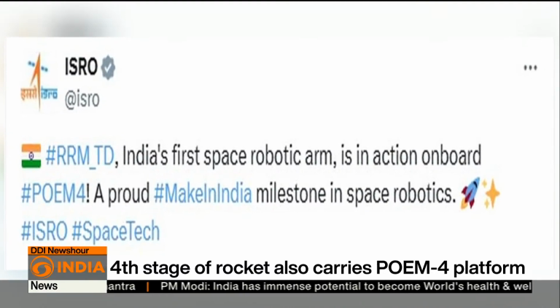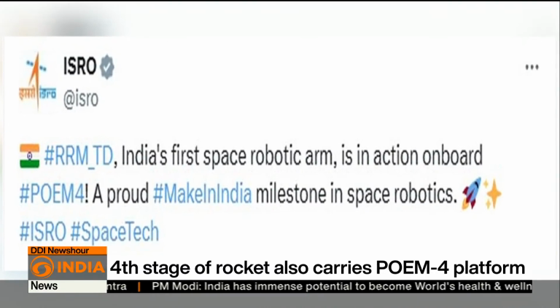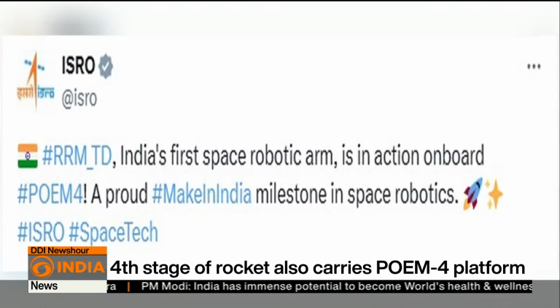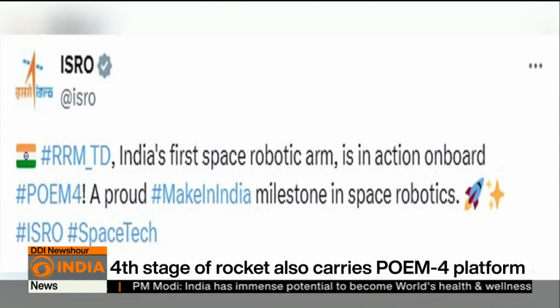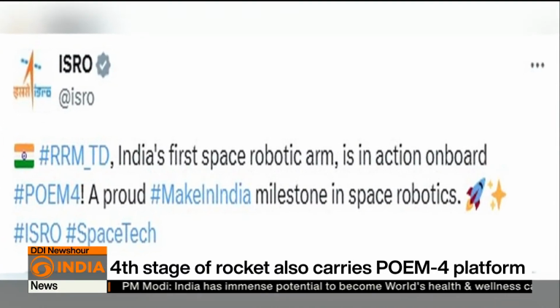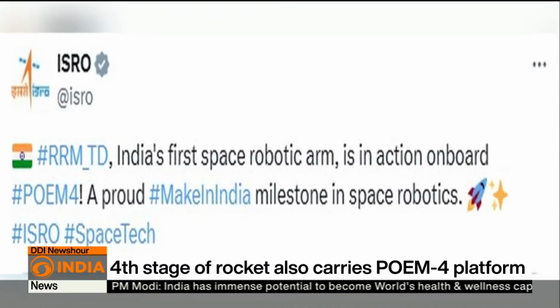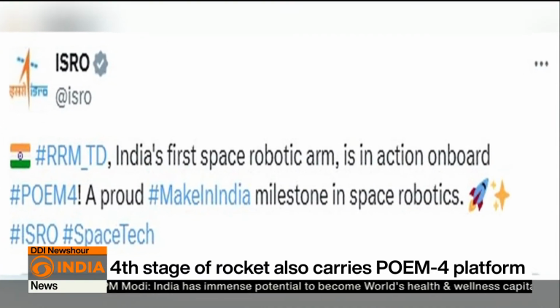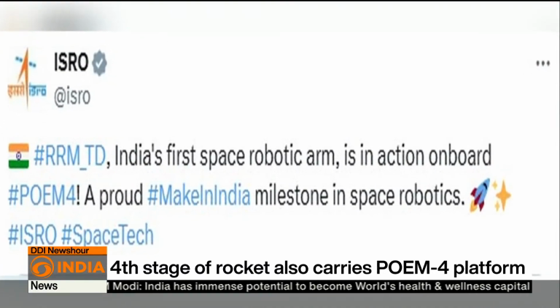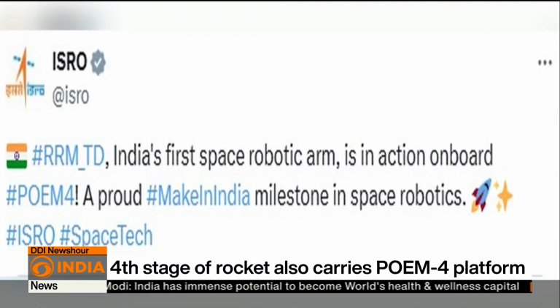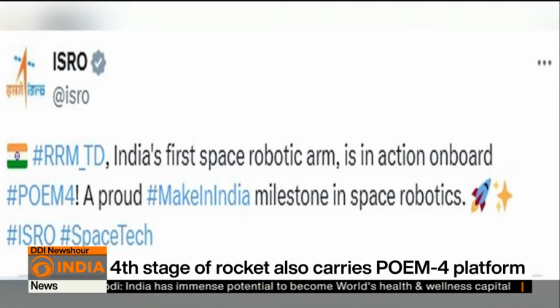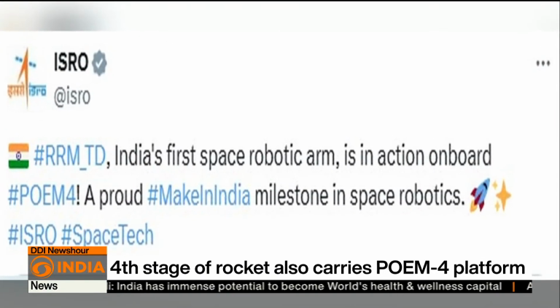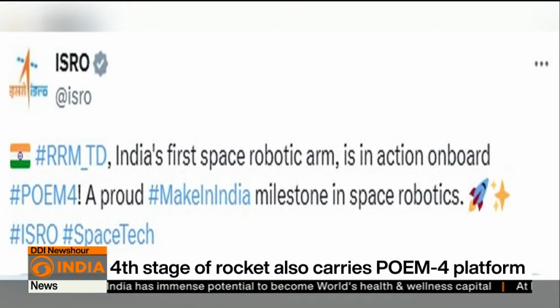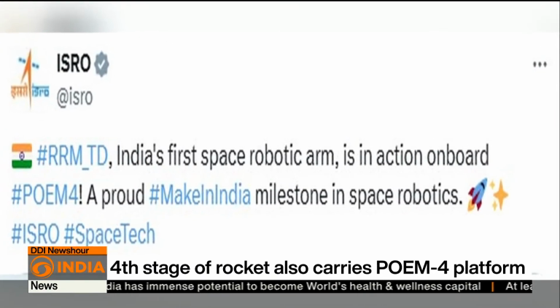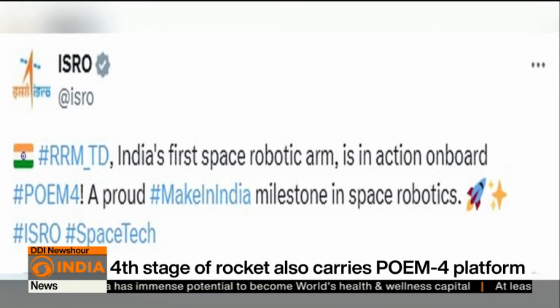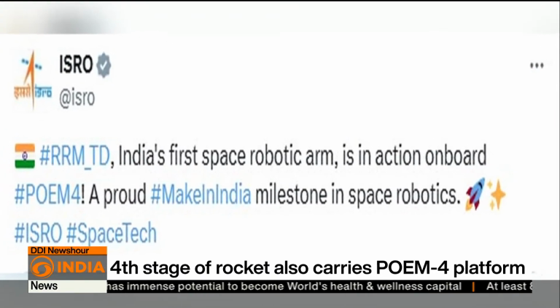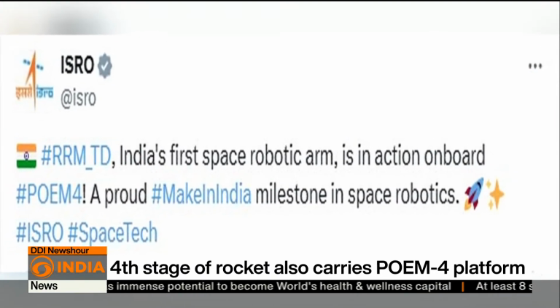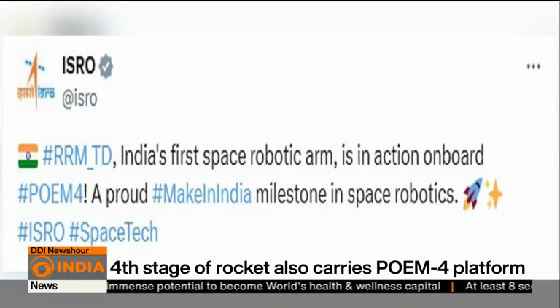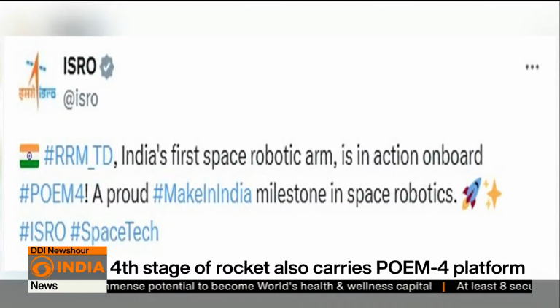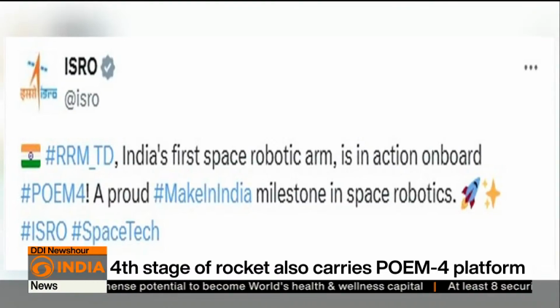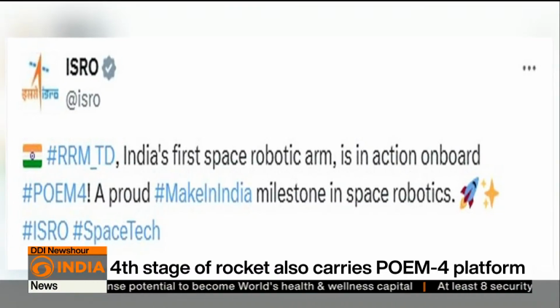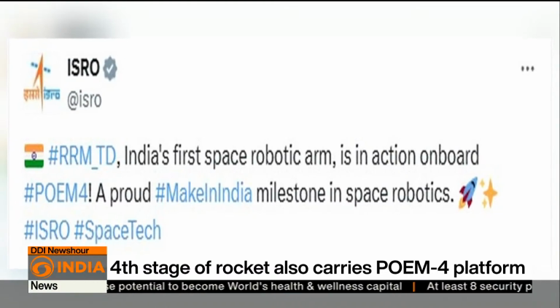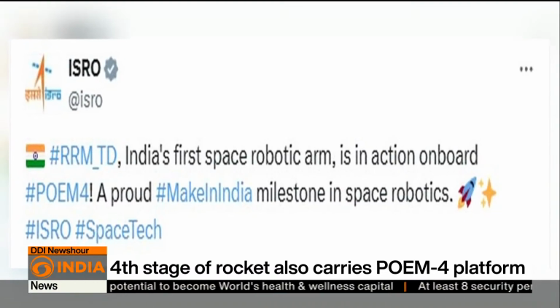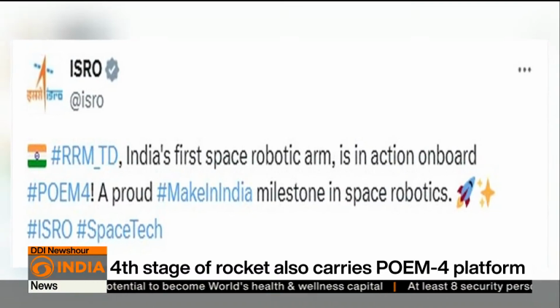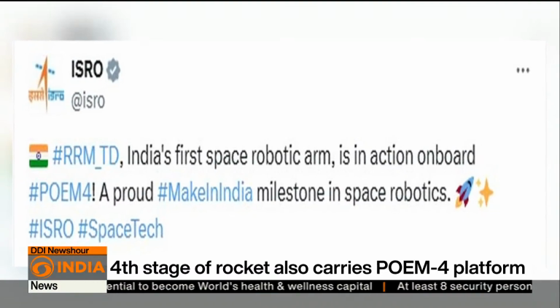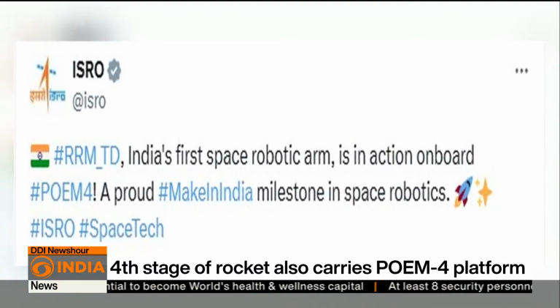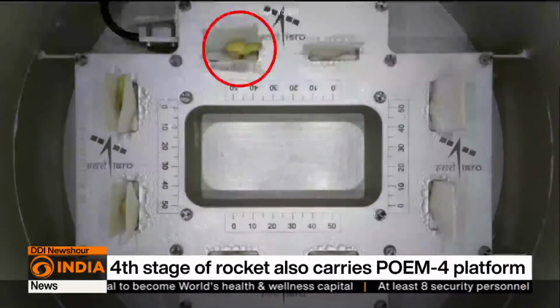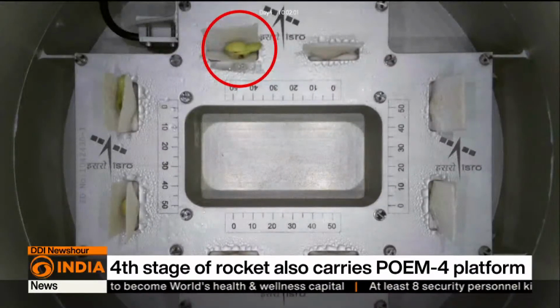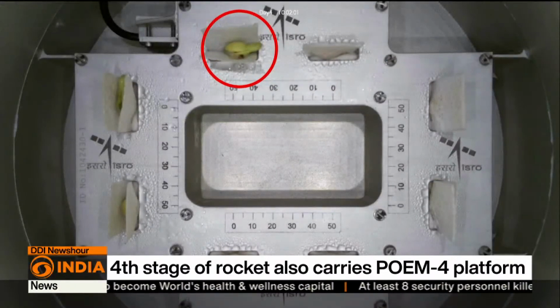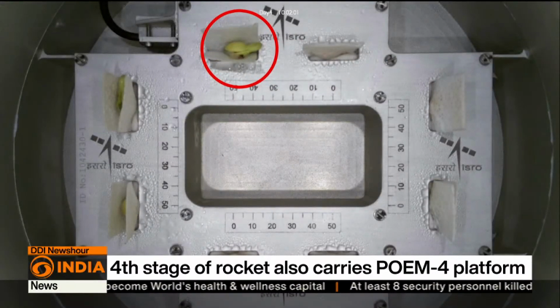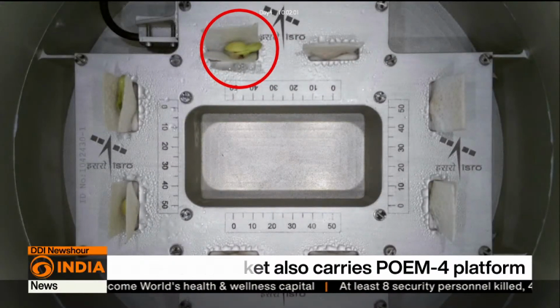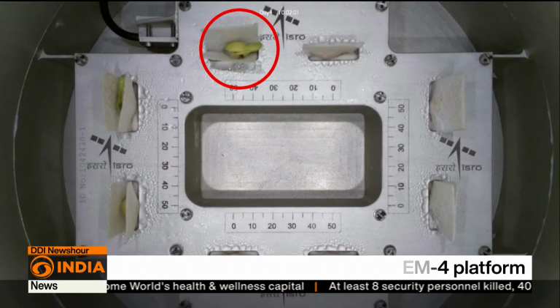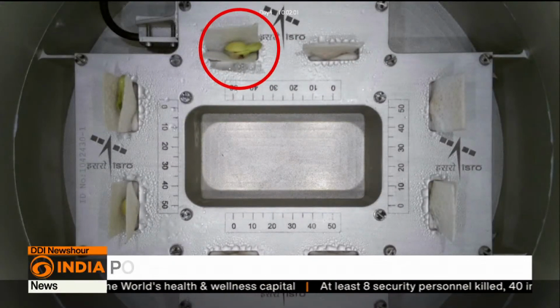ISRO said: "RMTD, India's first space robotic arm, is in action on board POEM-4 — a proud Make in India milestone in space robotics."